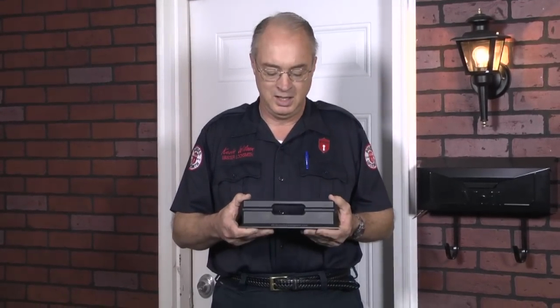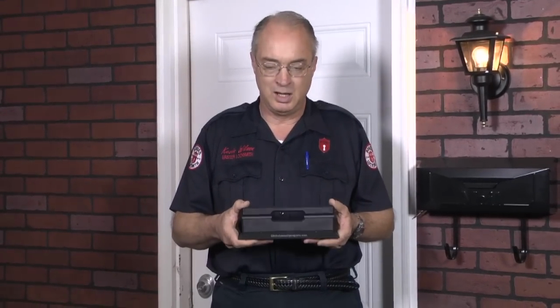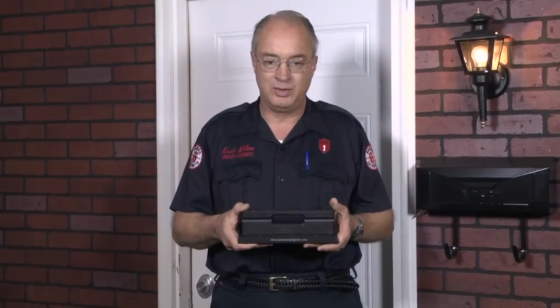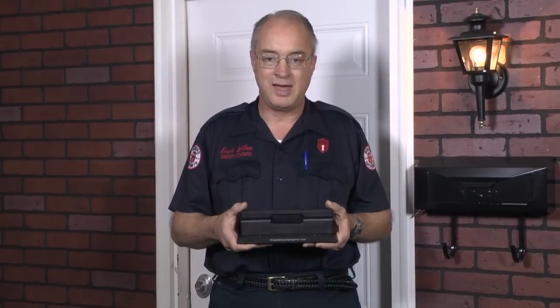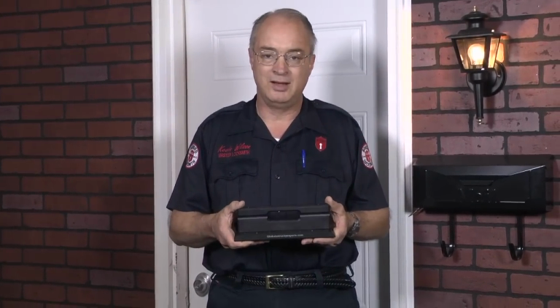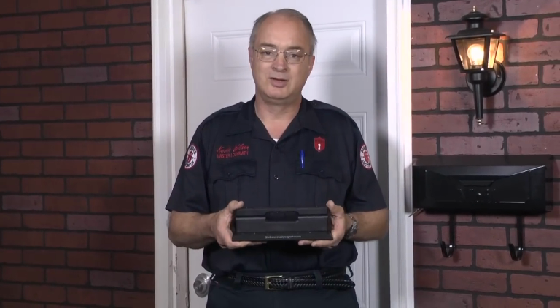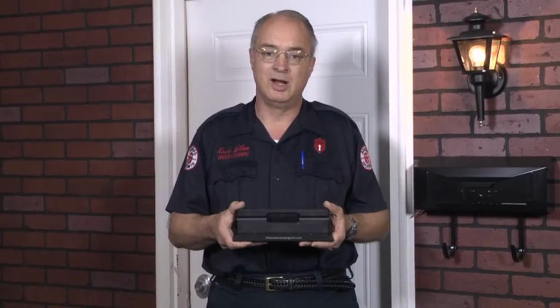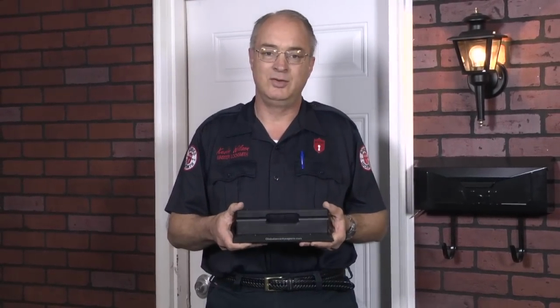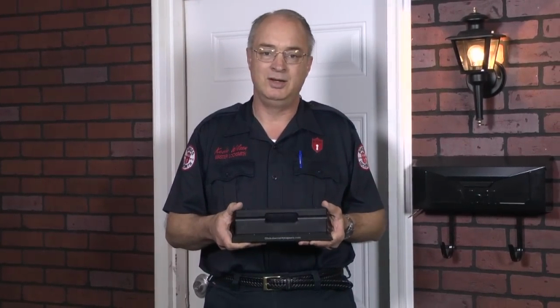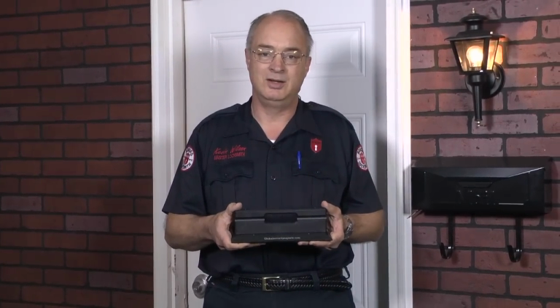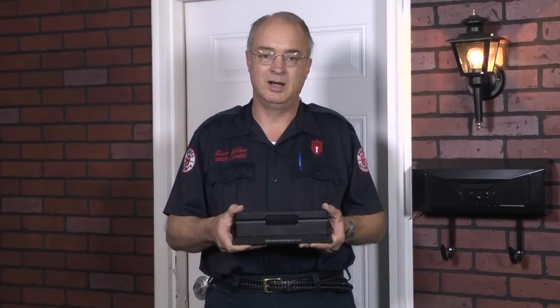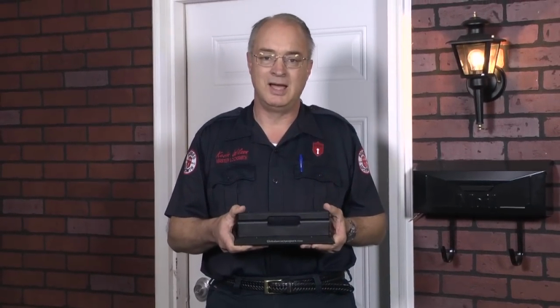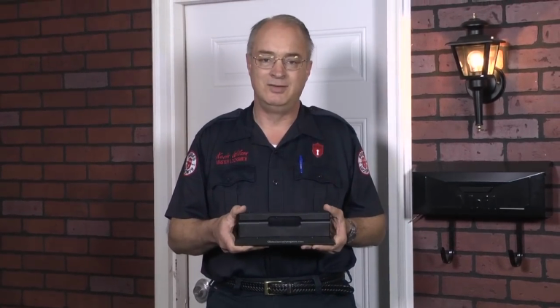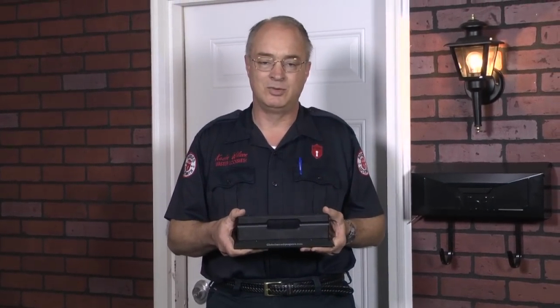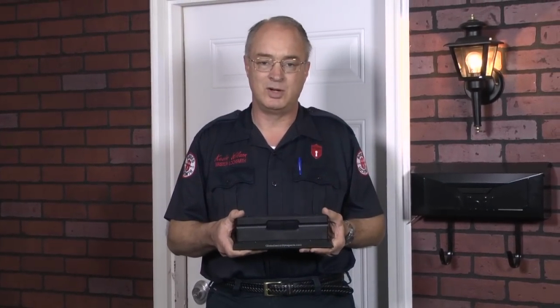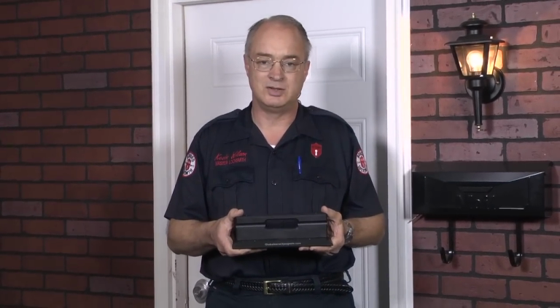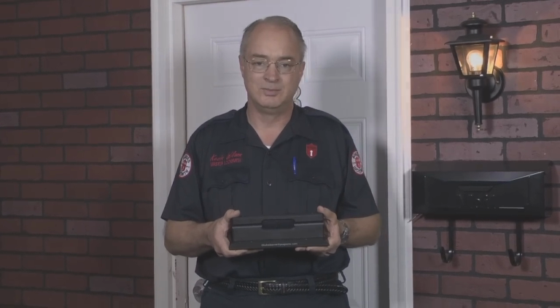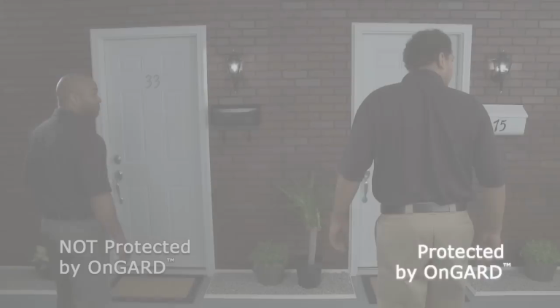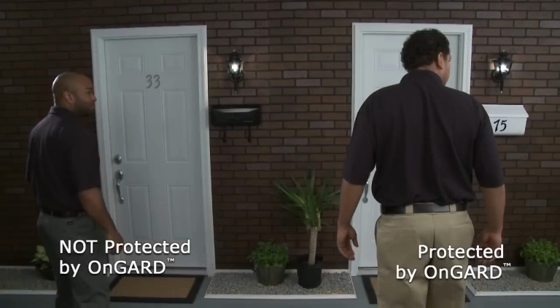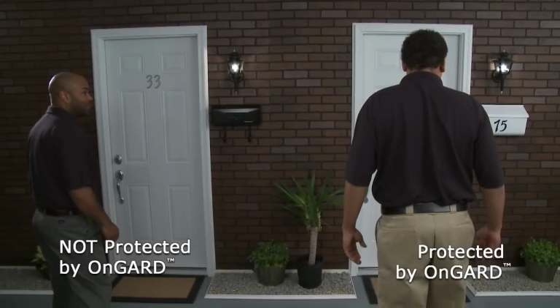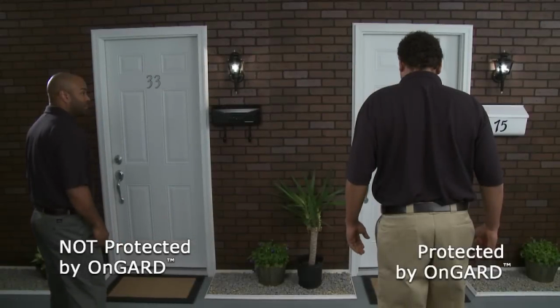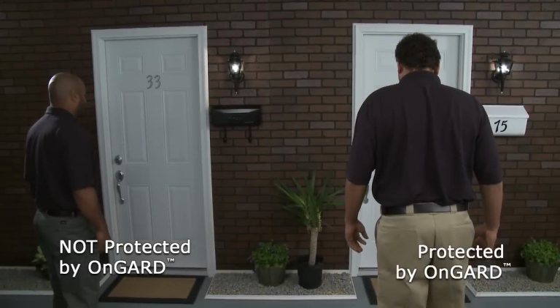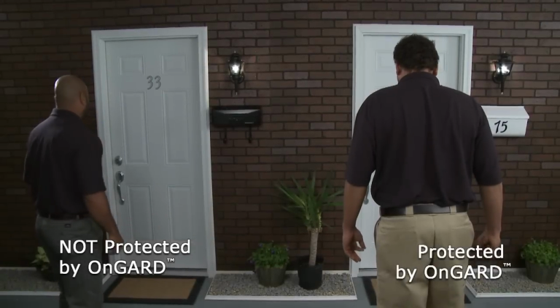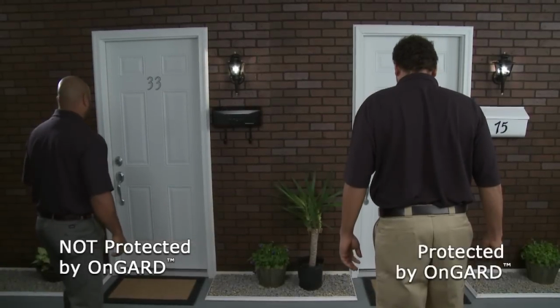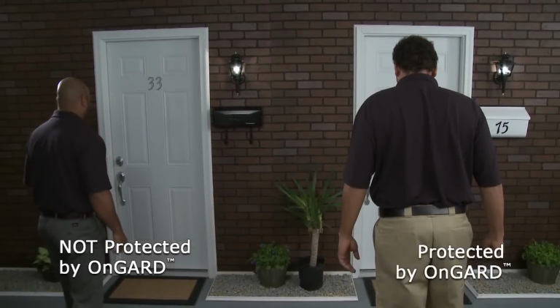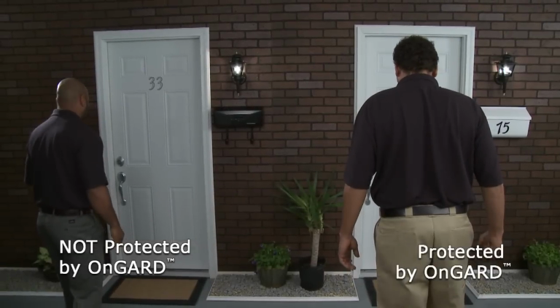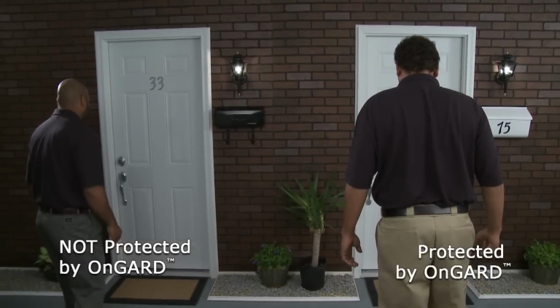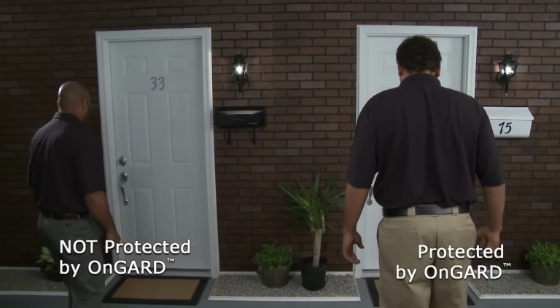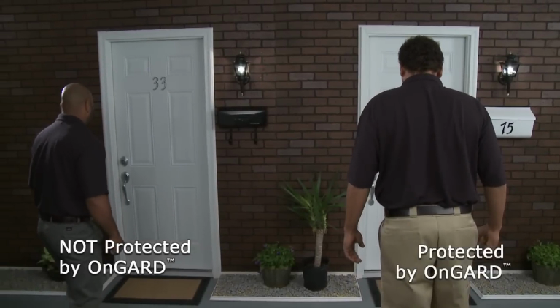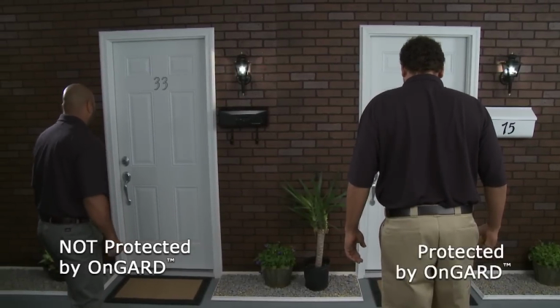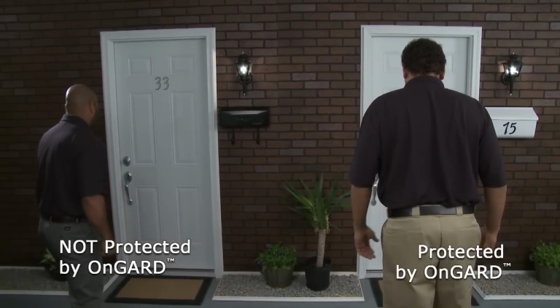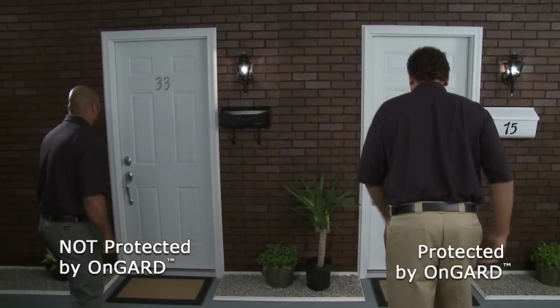And with that, let's get on to the live demonstration. One, two, go!